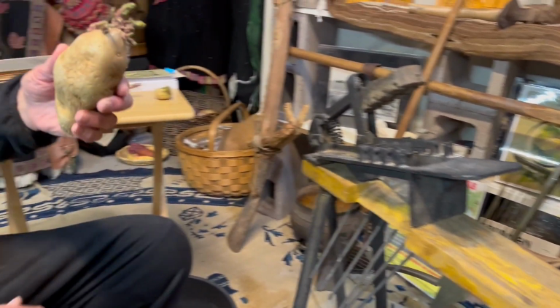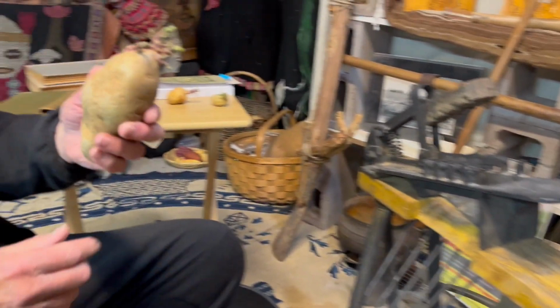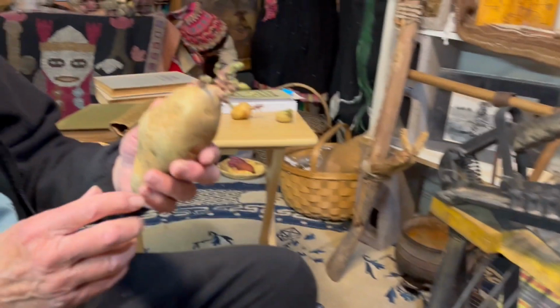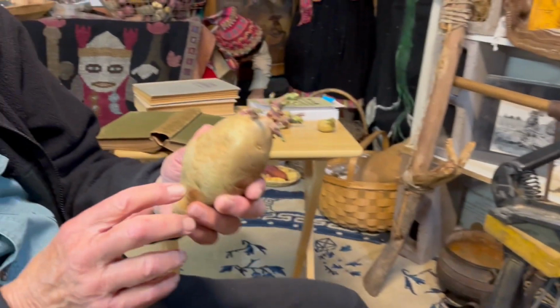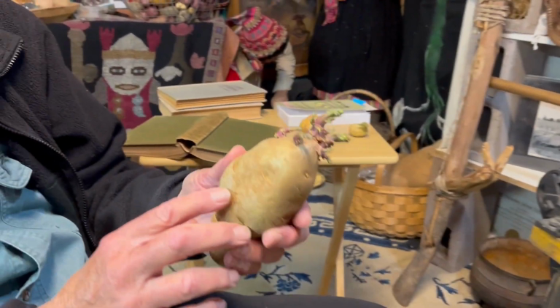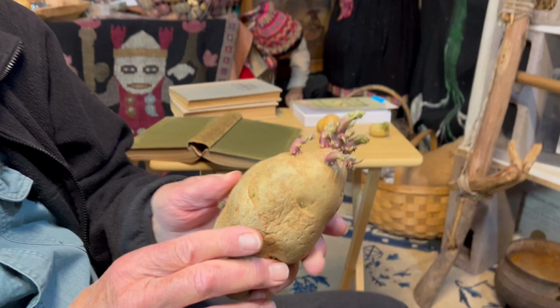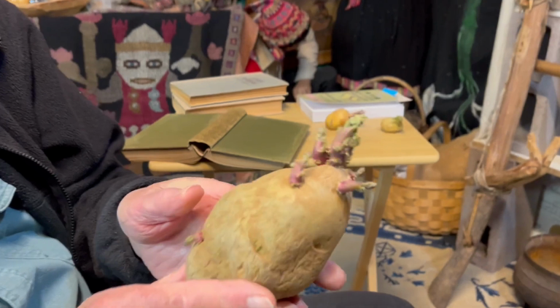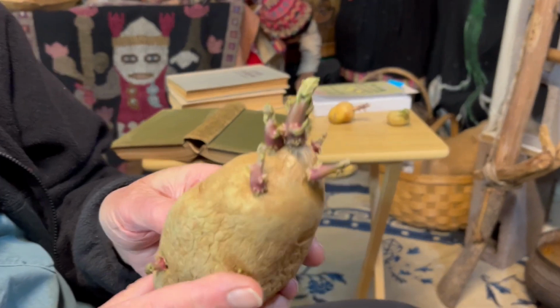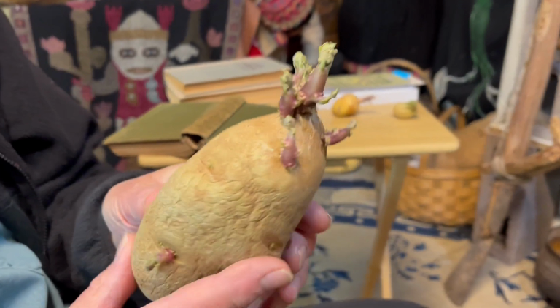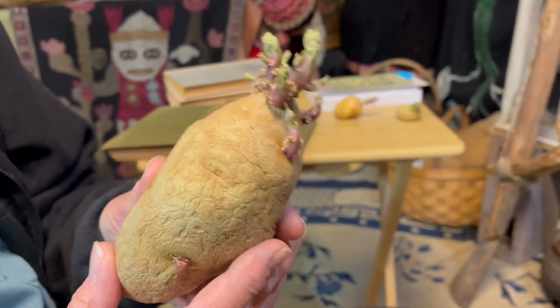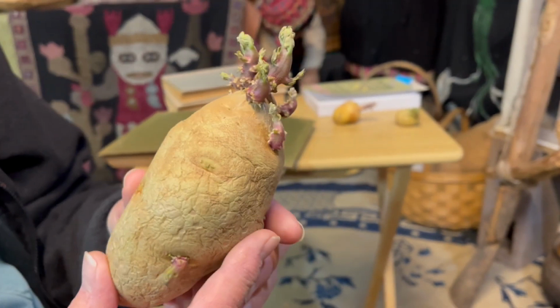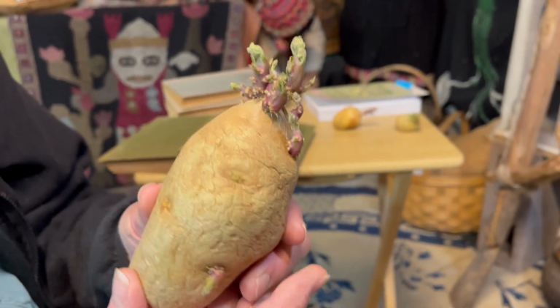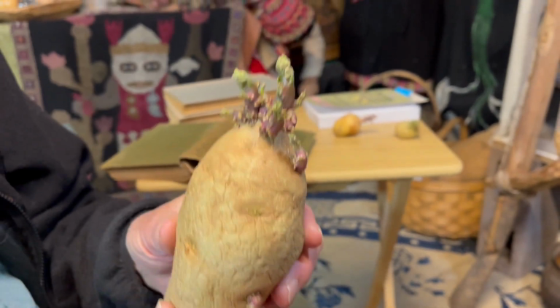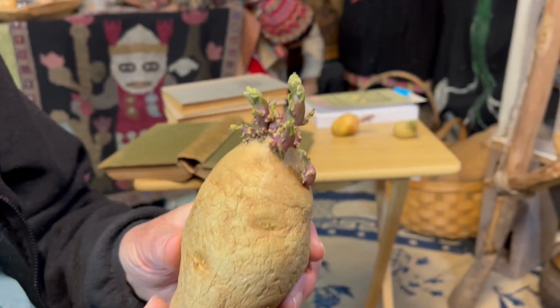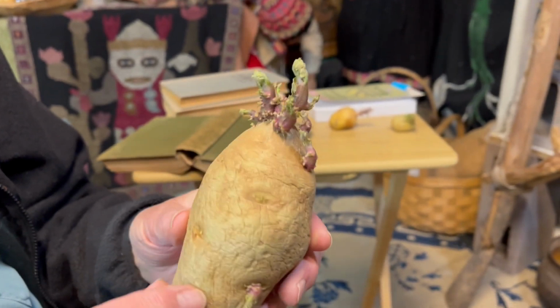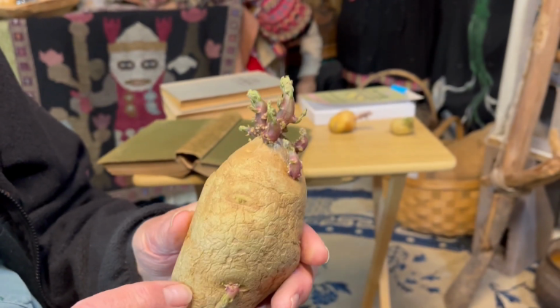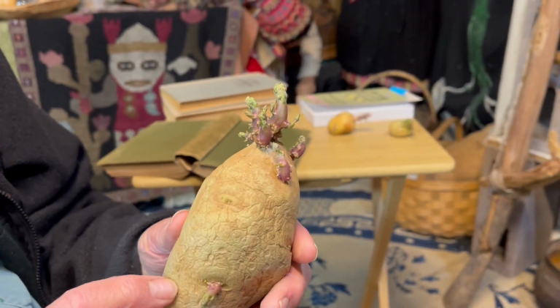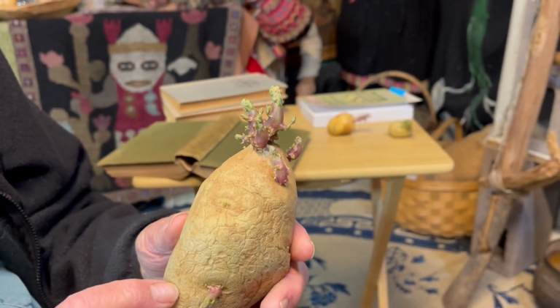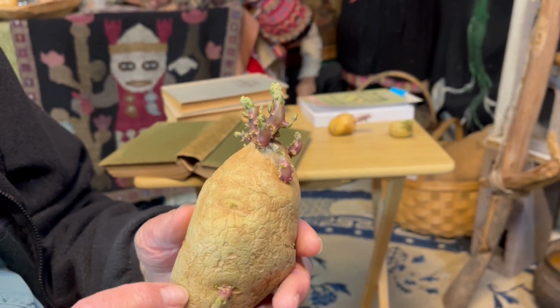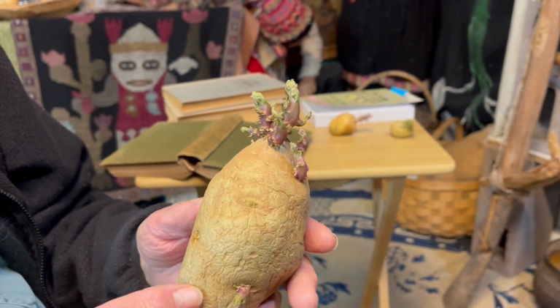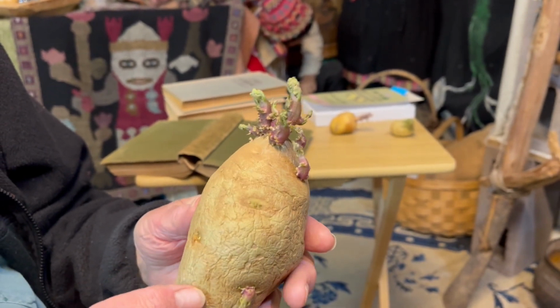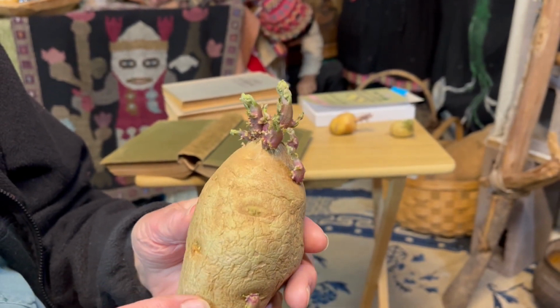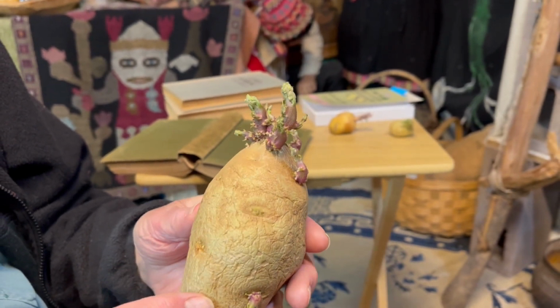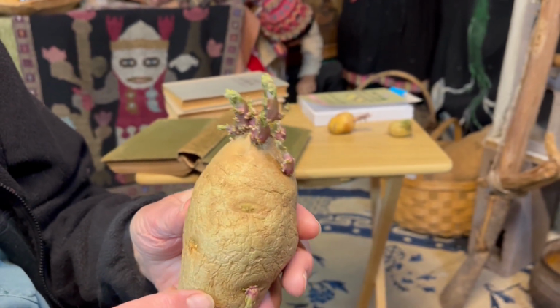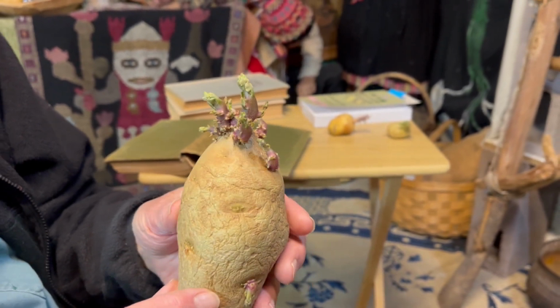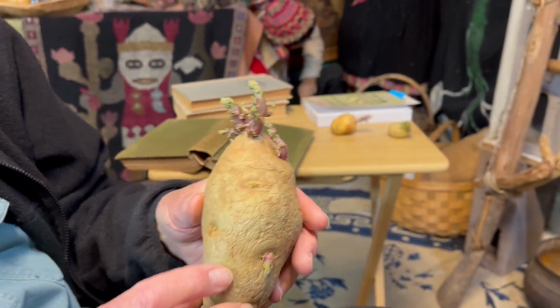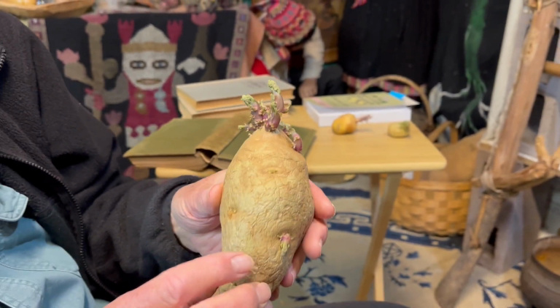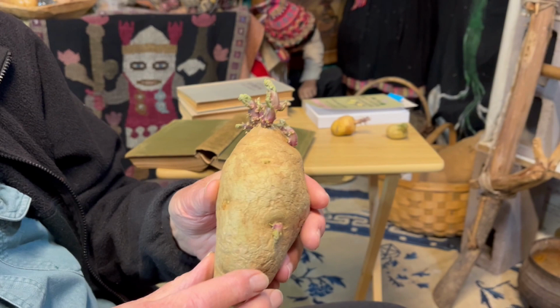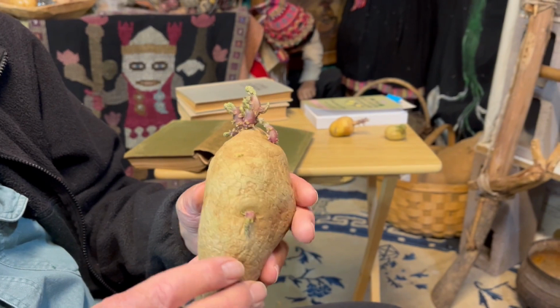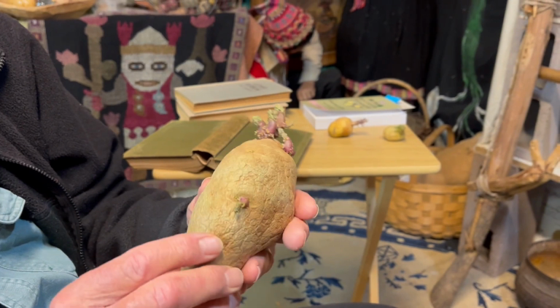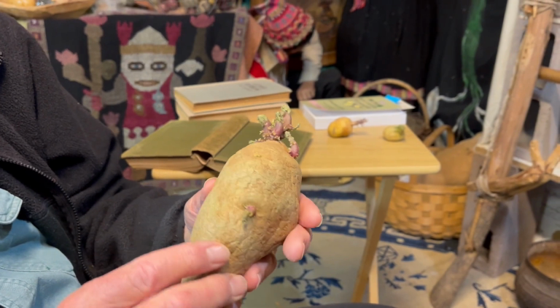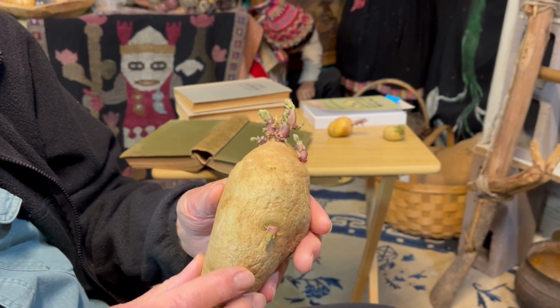This potato is kind of becoming a star of these videos. This is called a russet Burbank potato. We're going to get to talk about that.